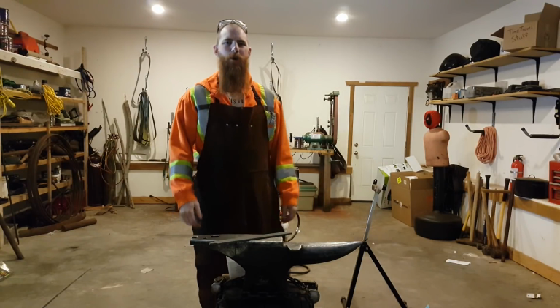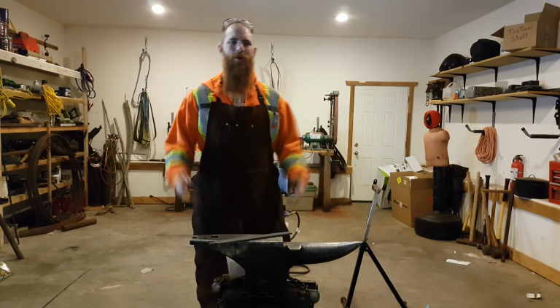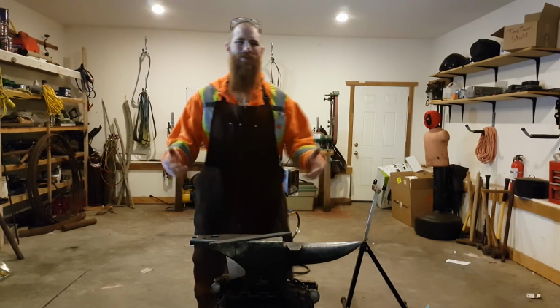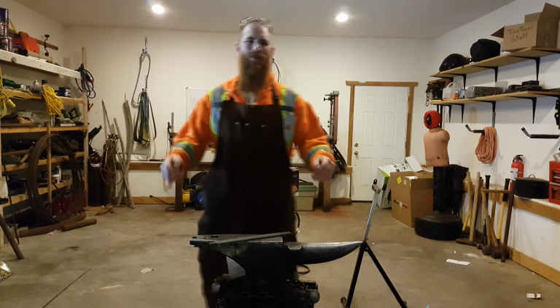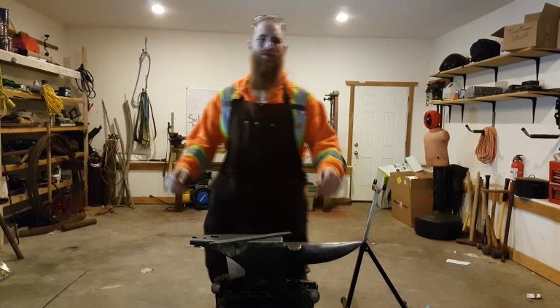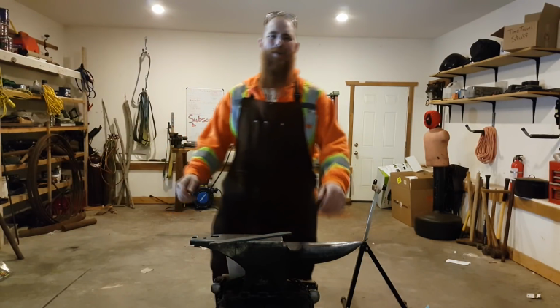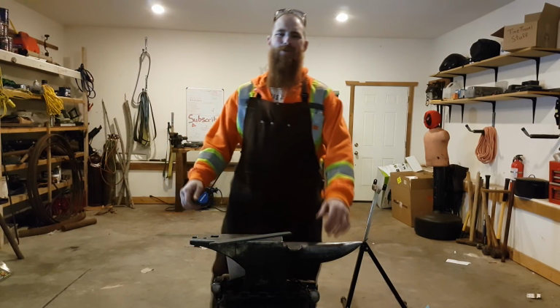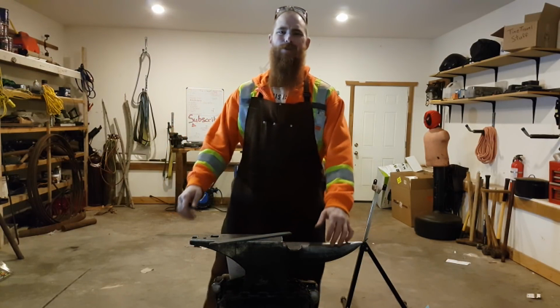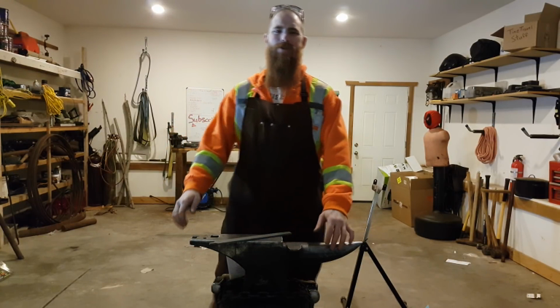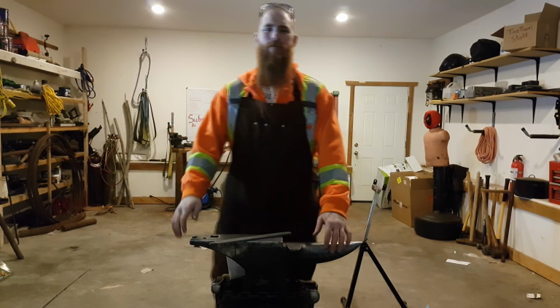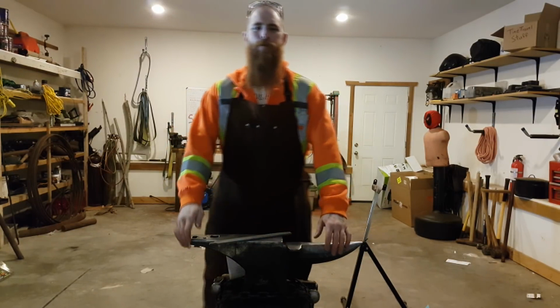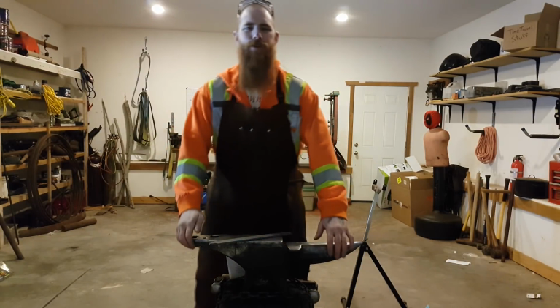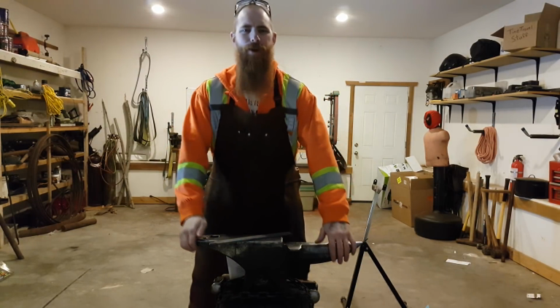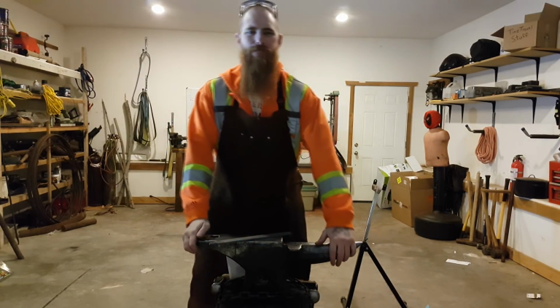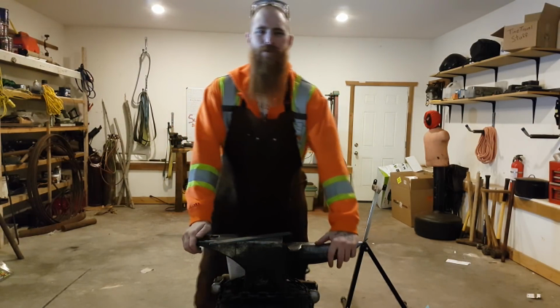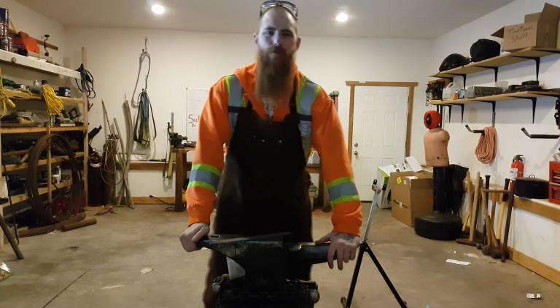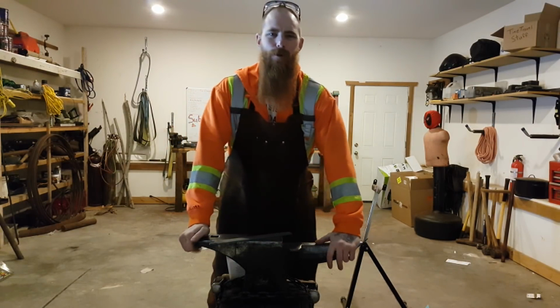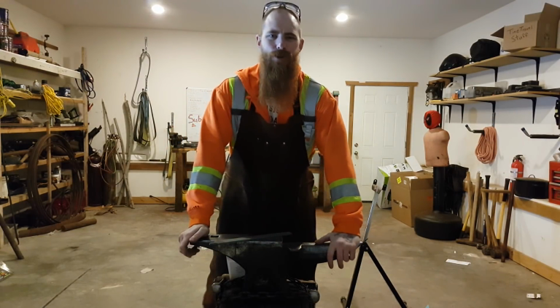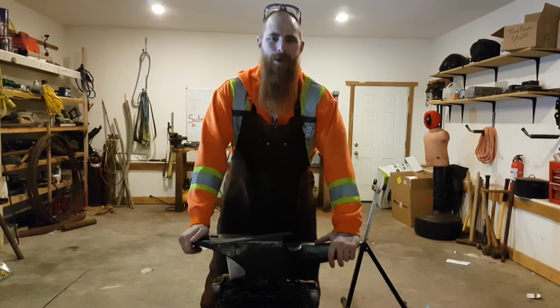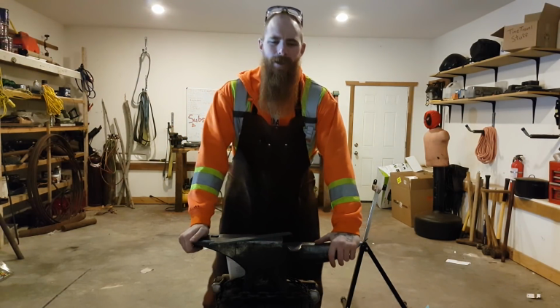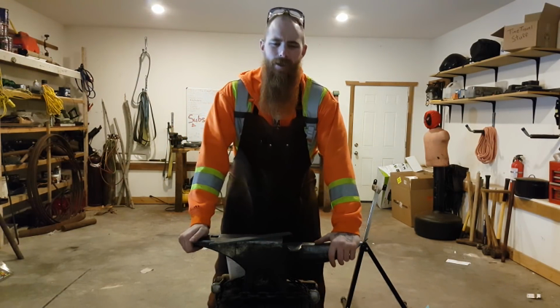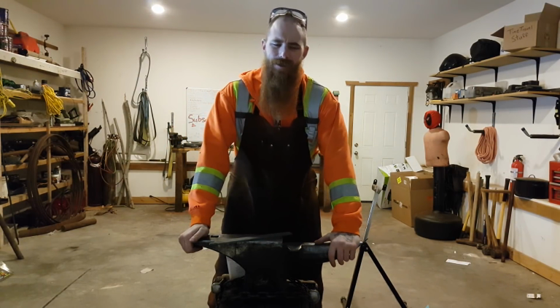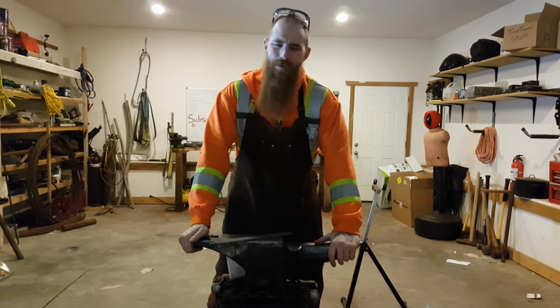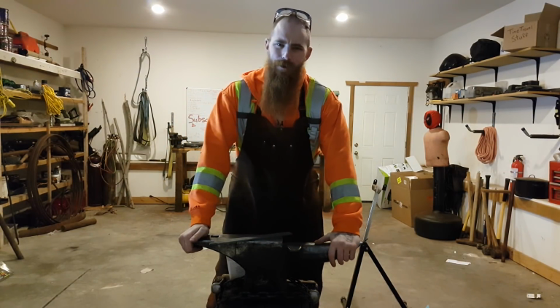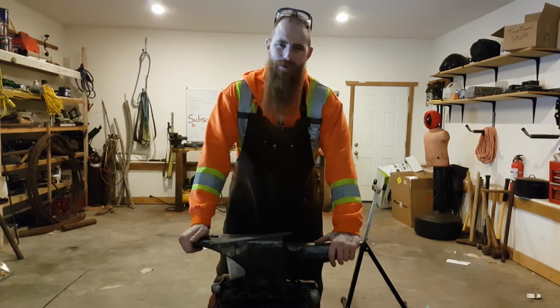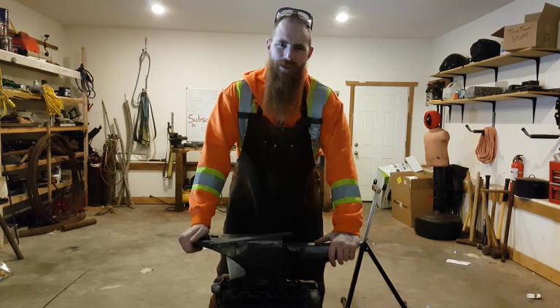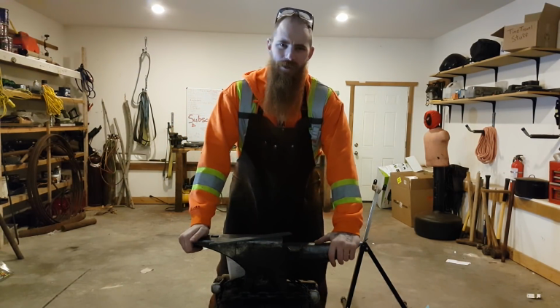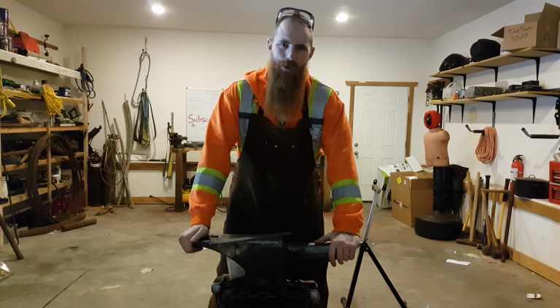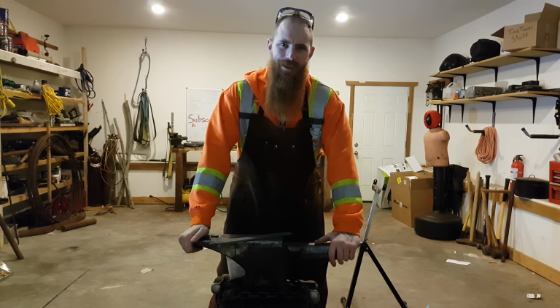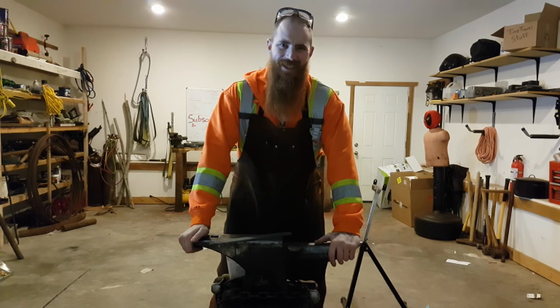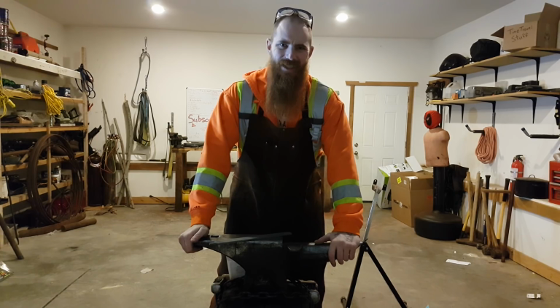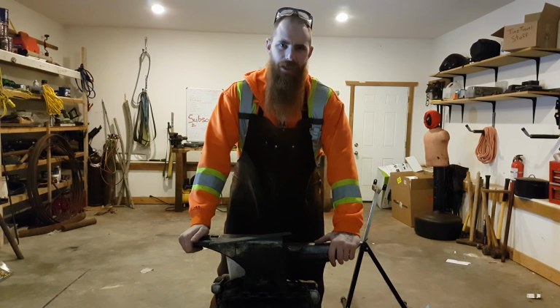Greetings and good day! This is Christopher Friest here from Friest Forge. Today we're going to take a look at annealing.